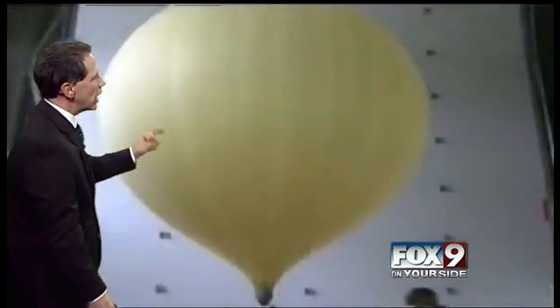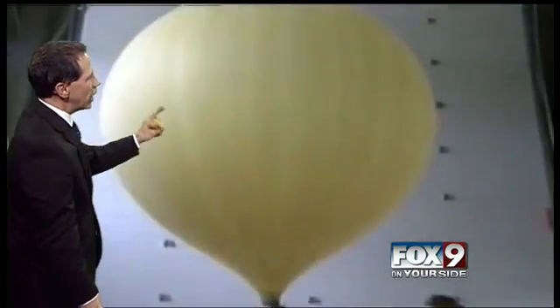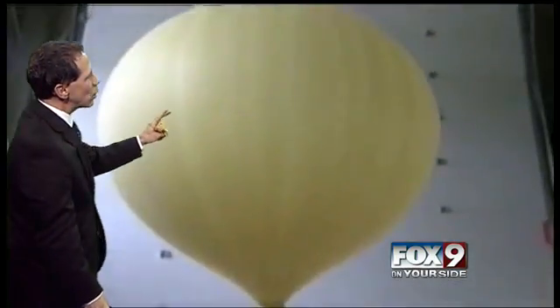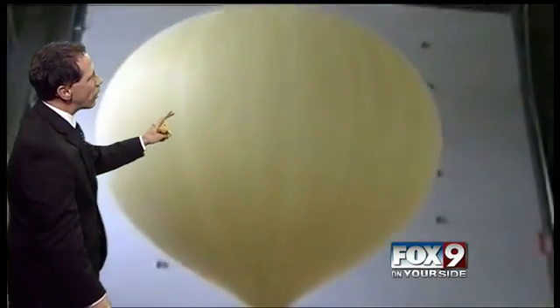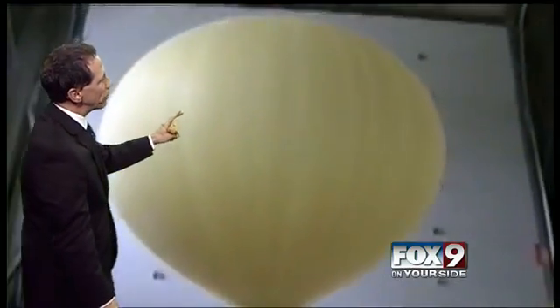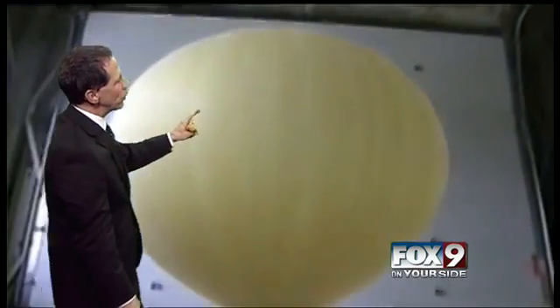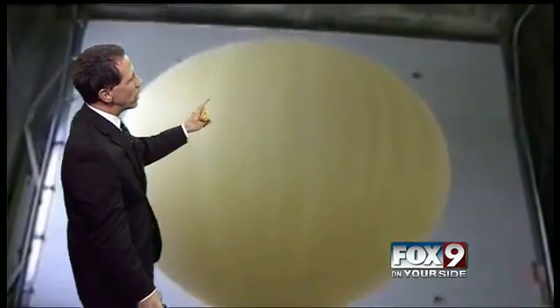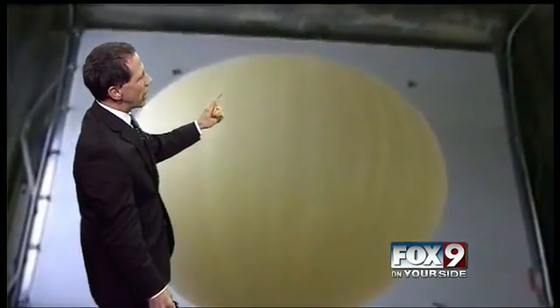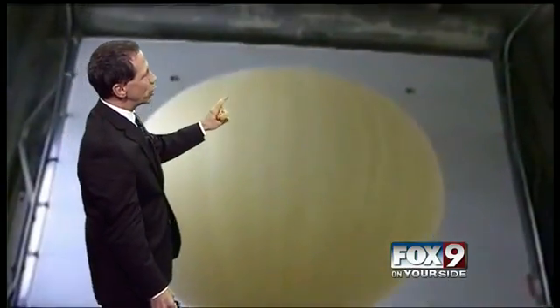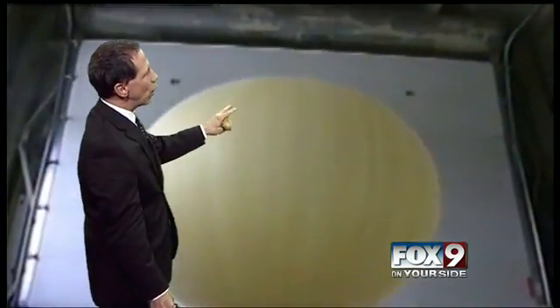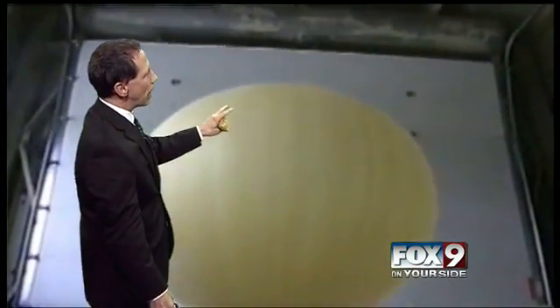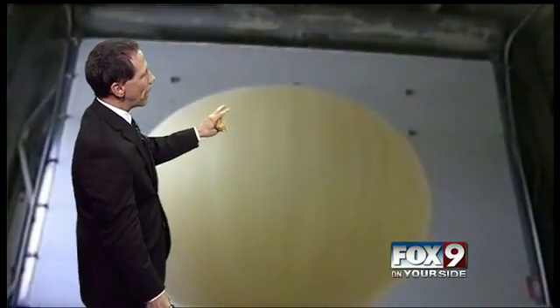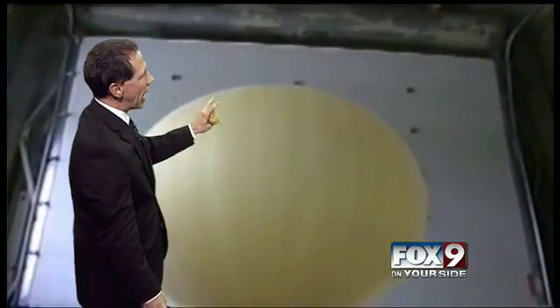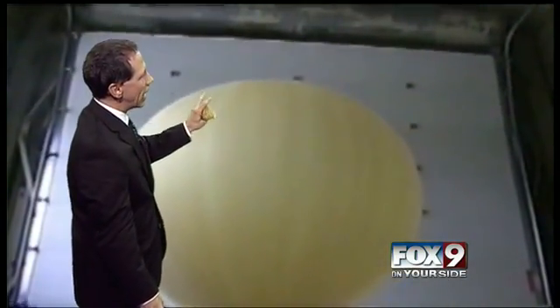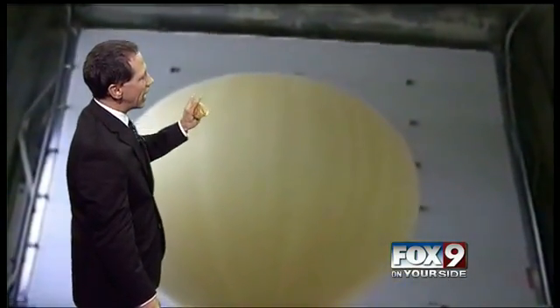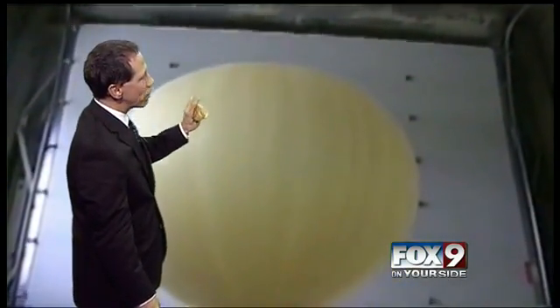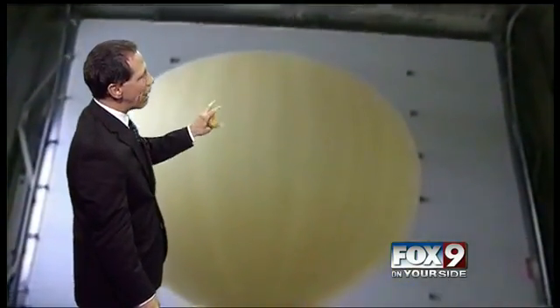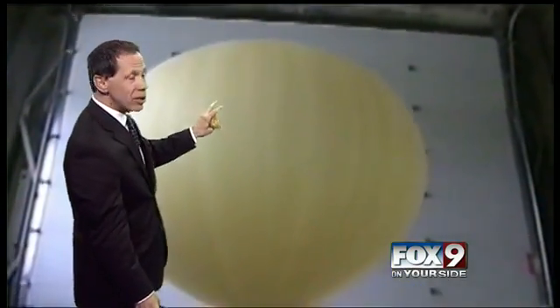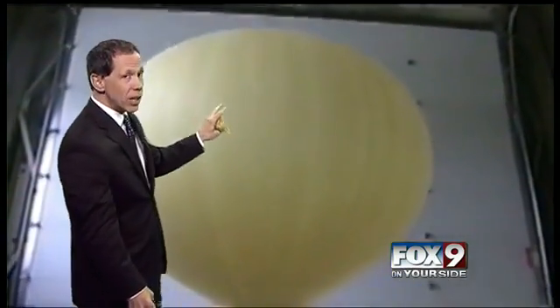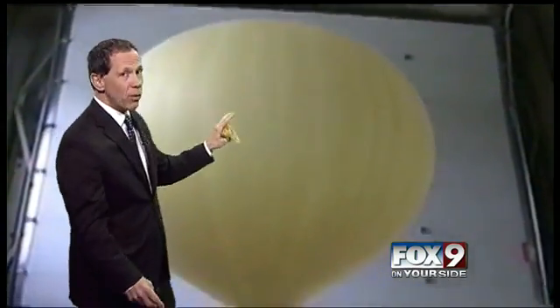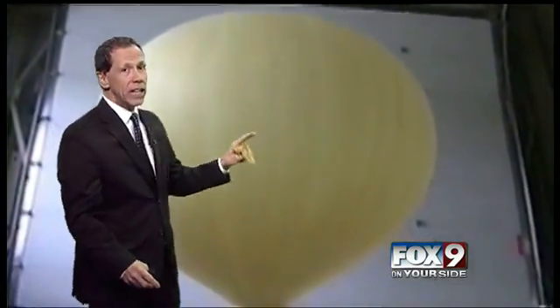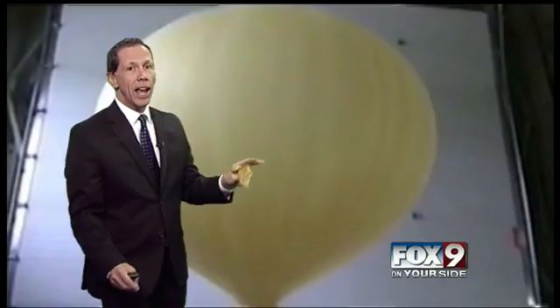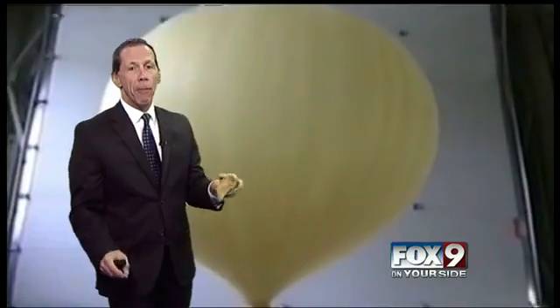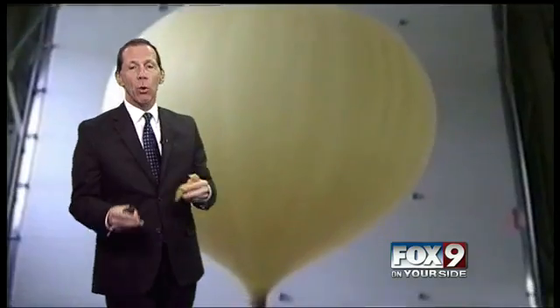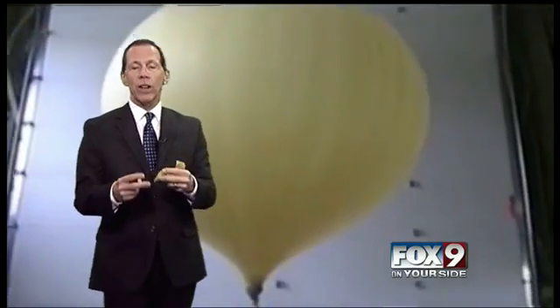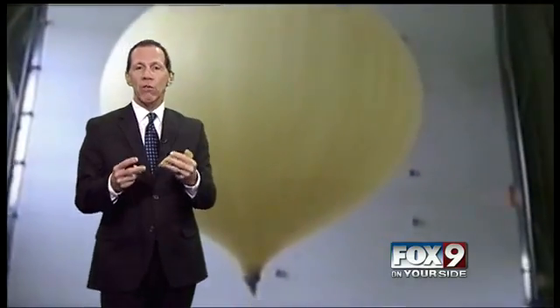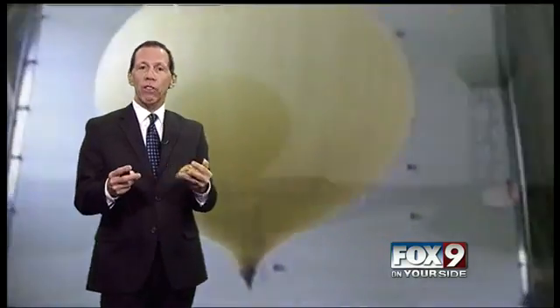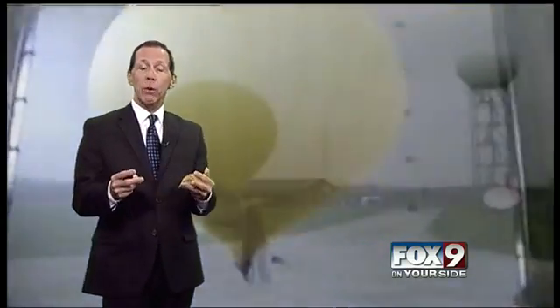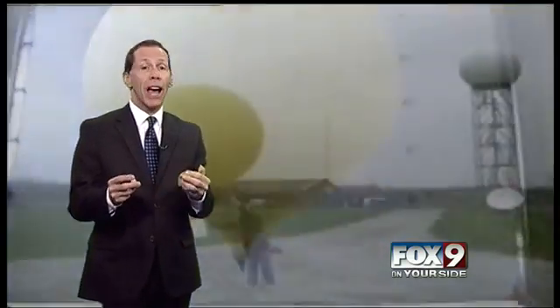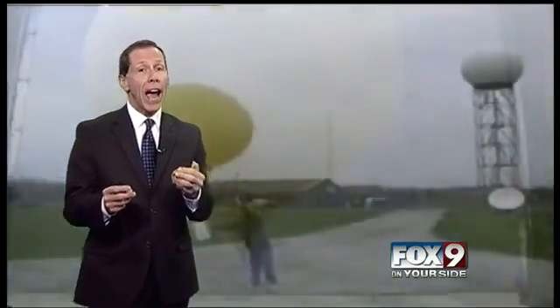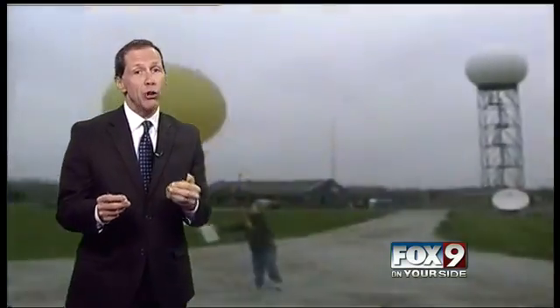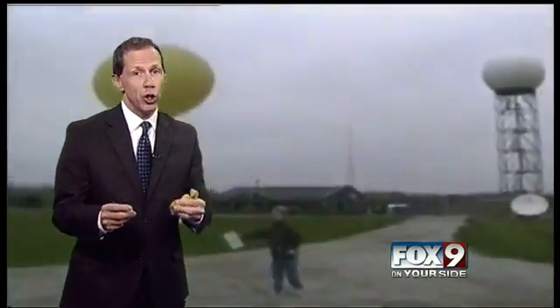The weather balloon goes up and it's about six feet in diameter when it's inflated with hydrogen.